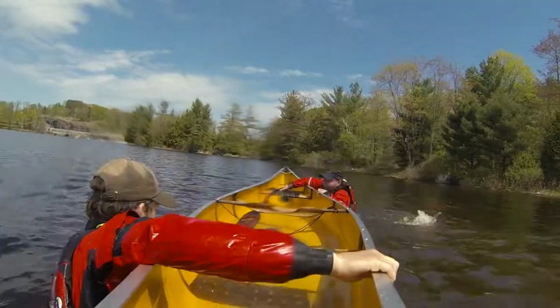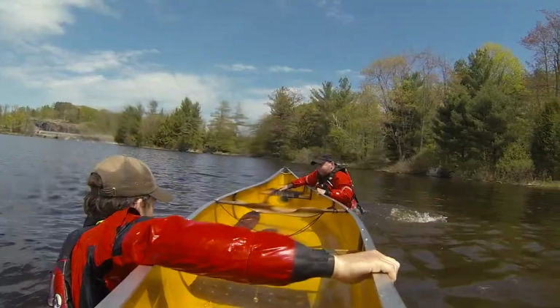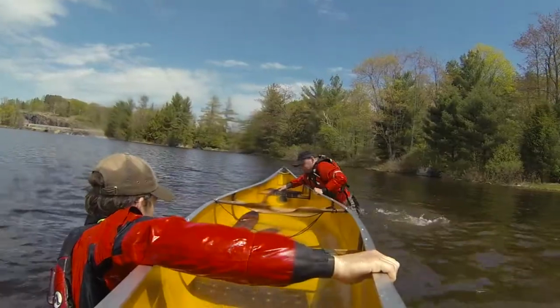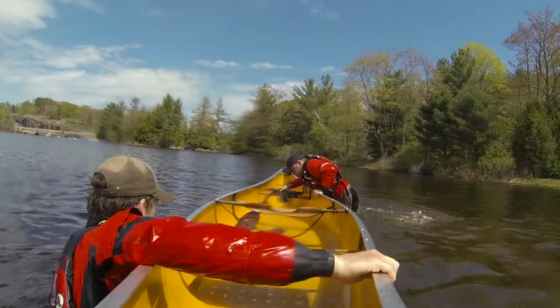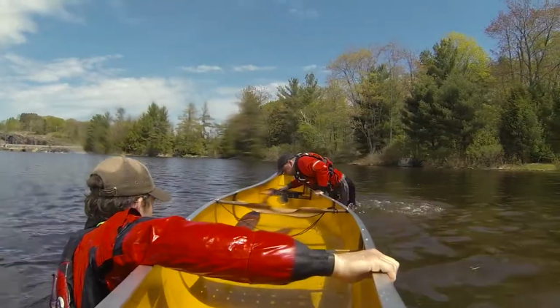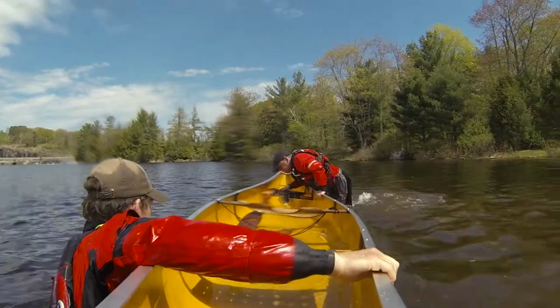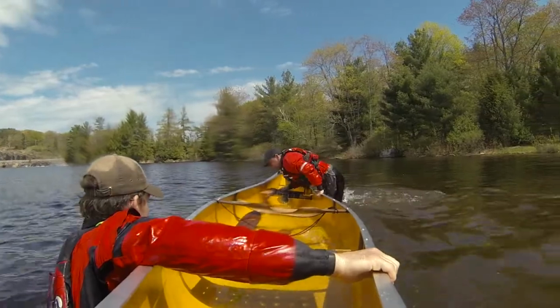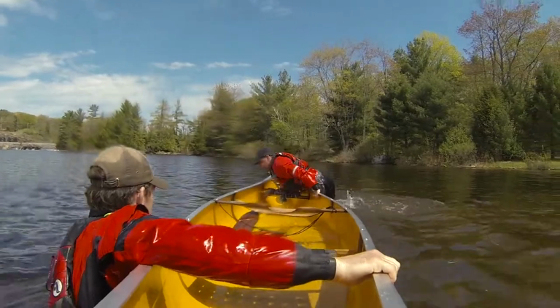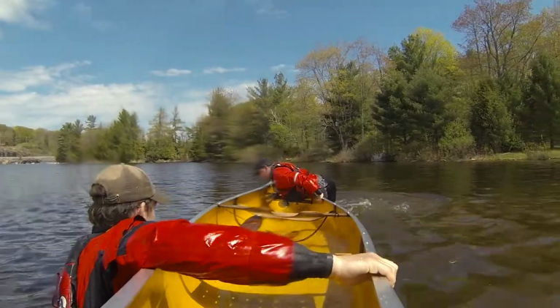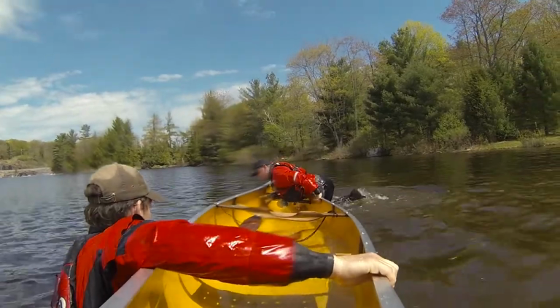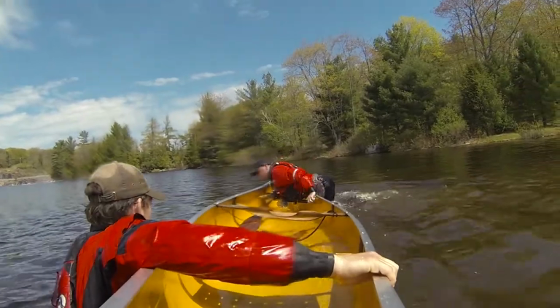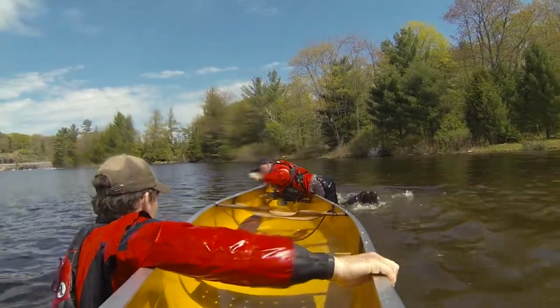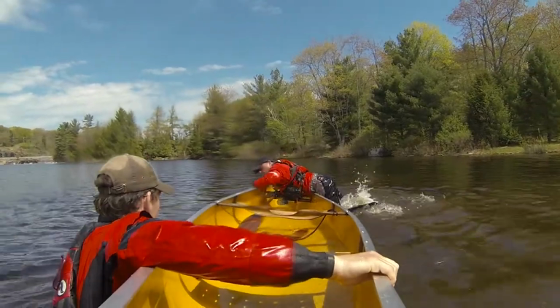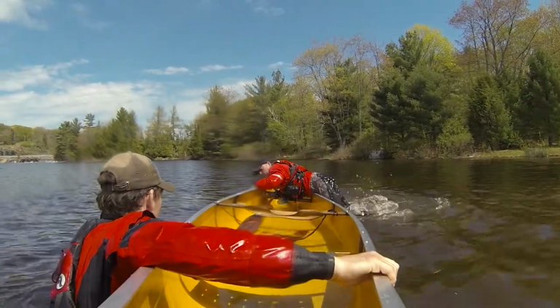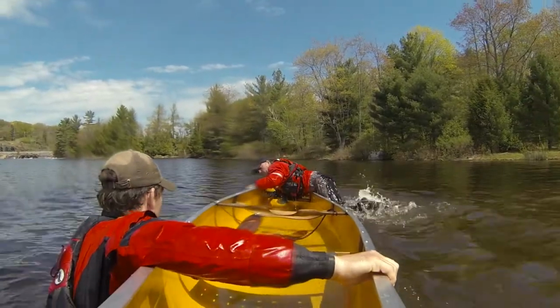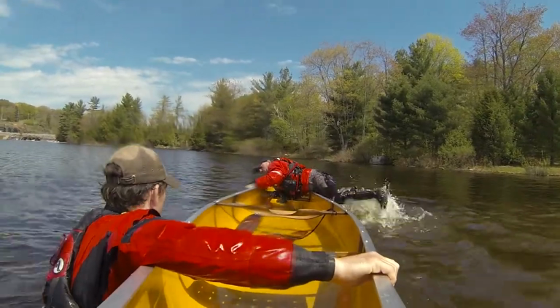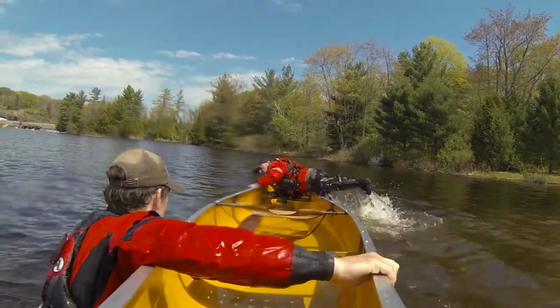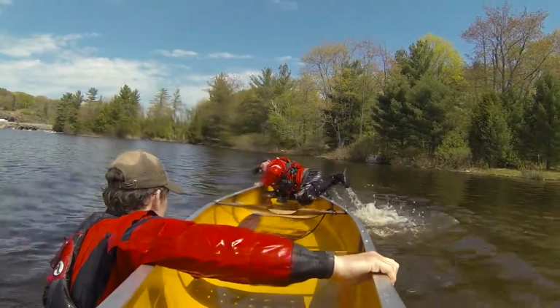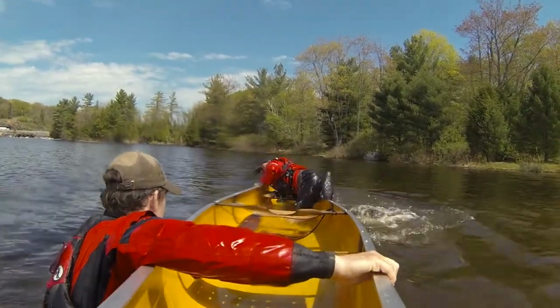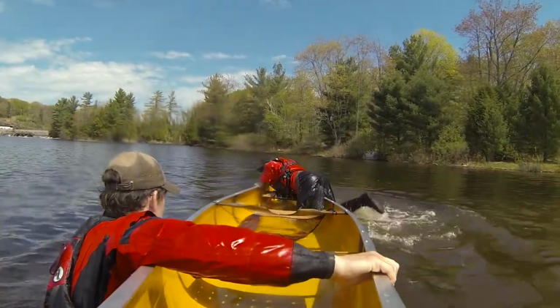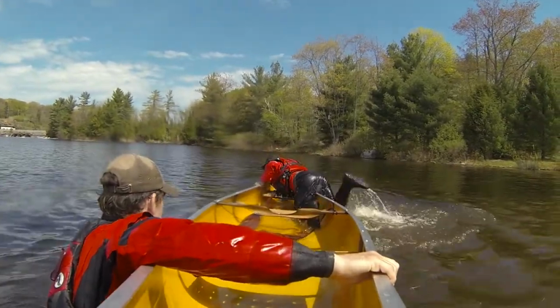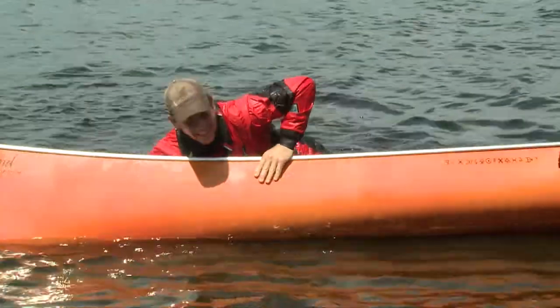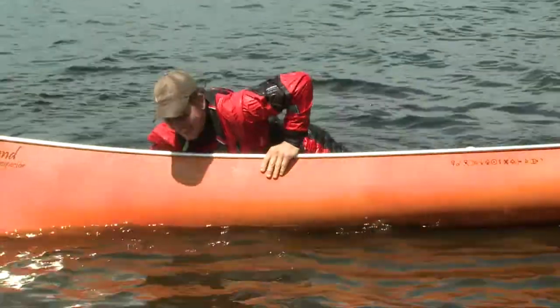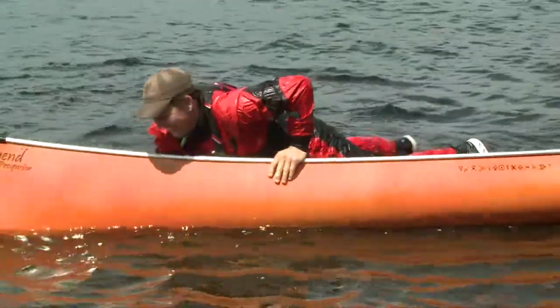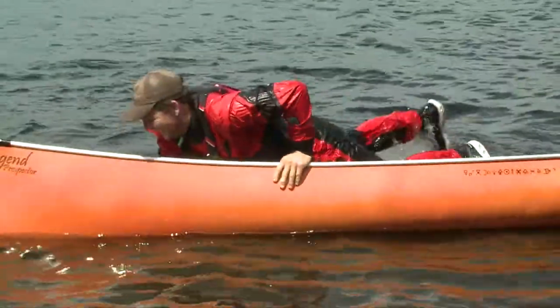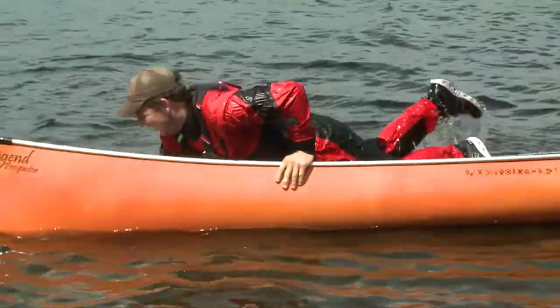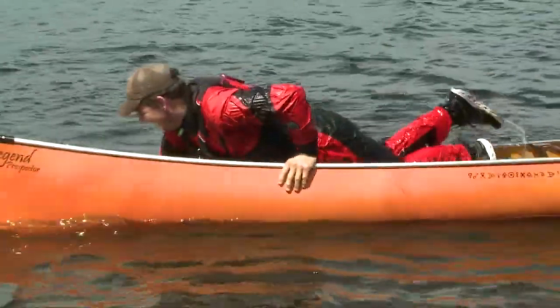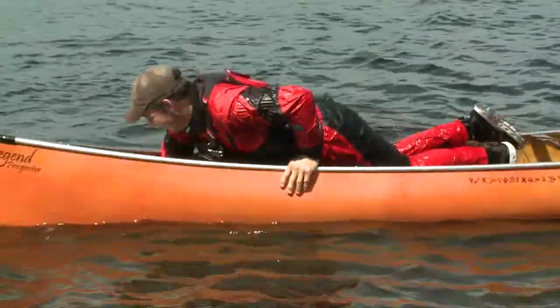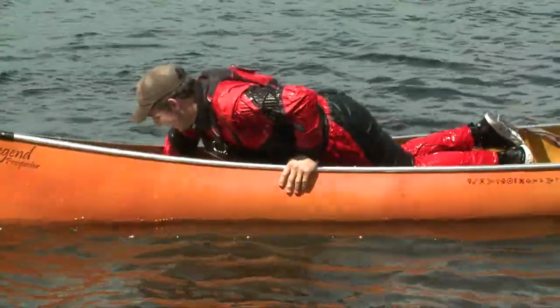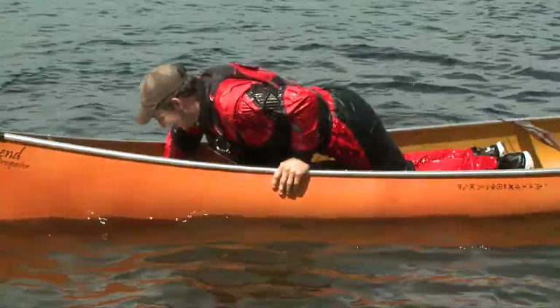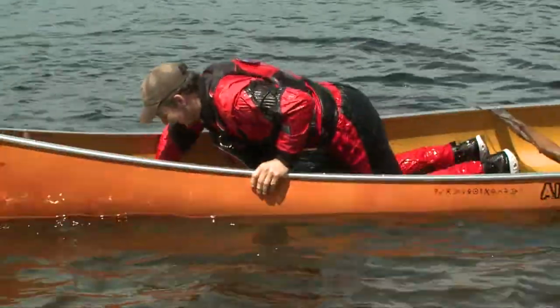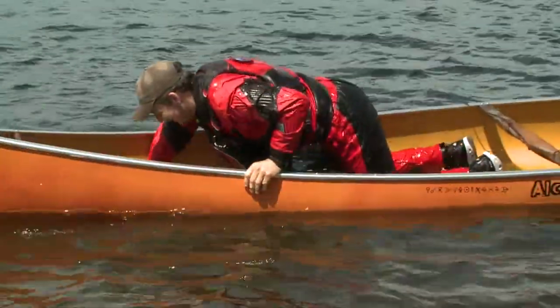With one at each end, in turn, pull yourselves up and onto the boat, staying low and balanced.